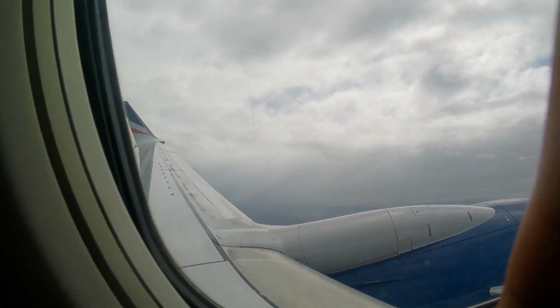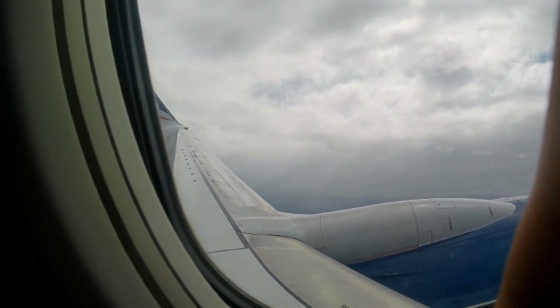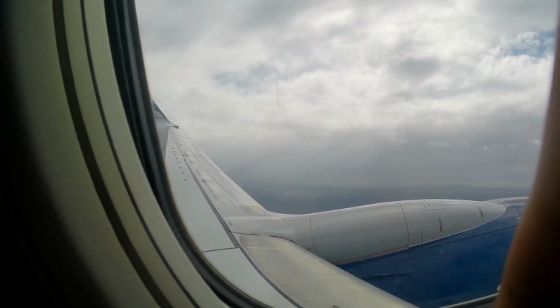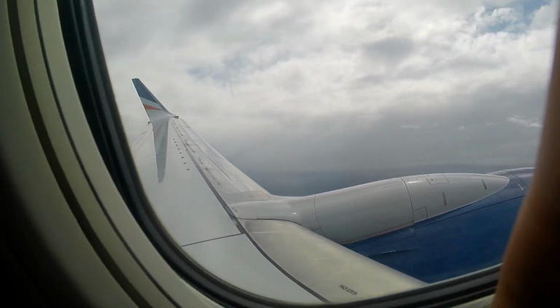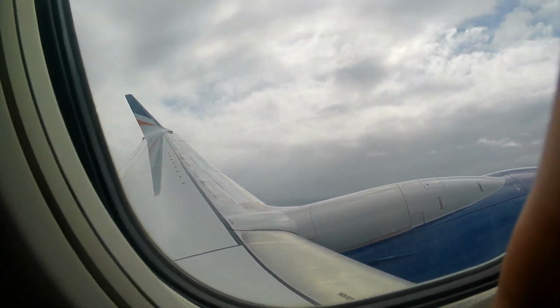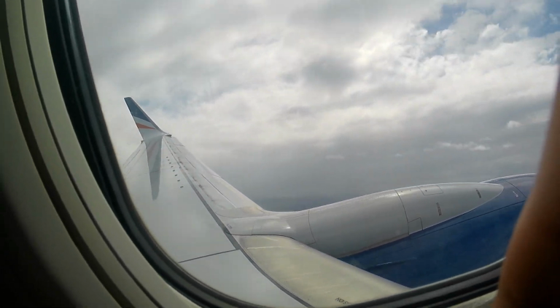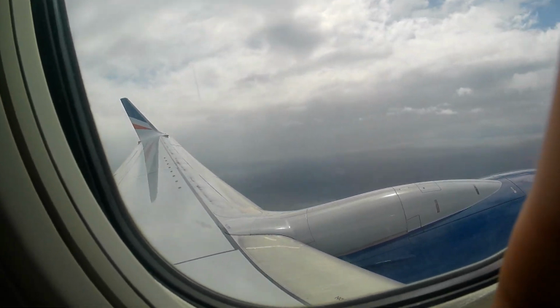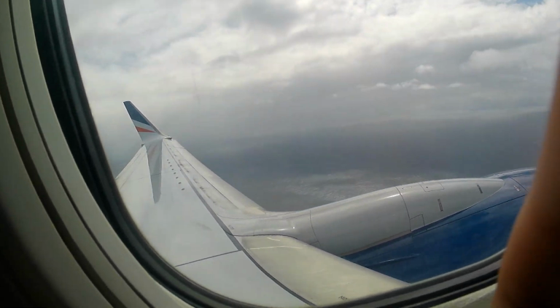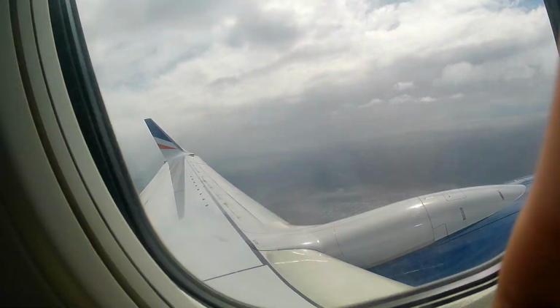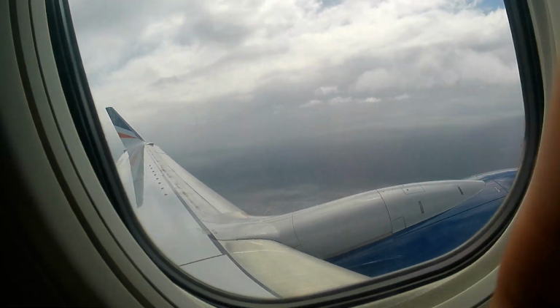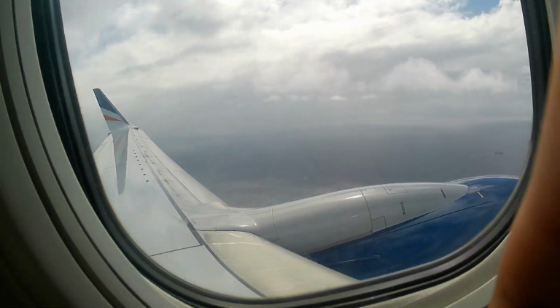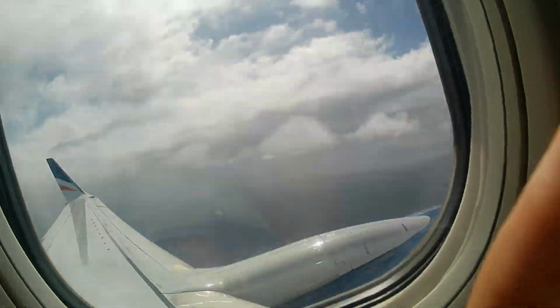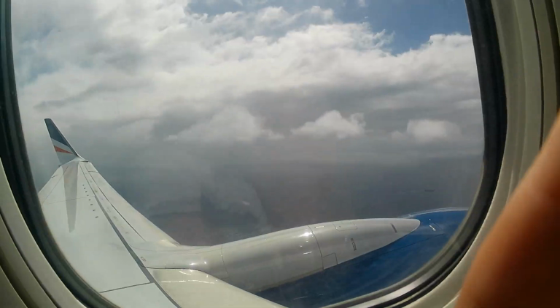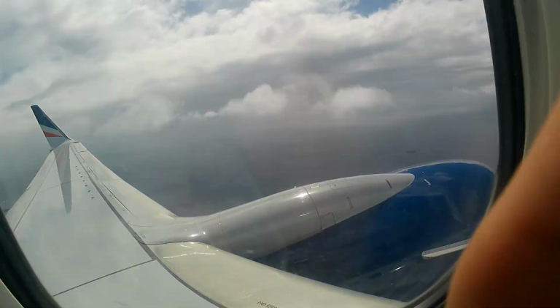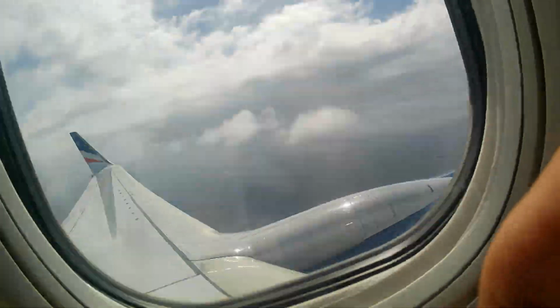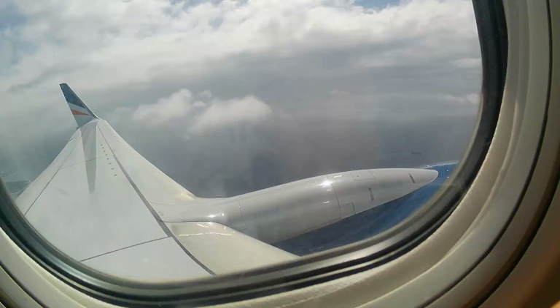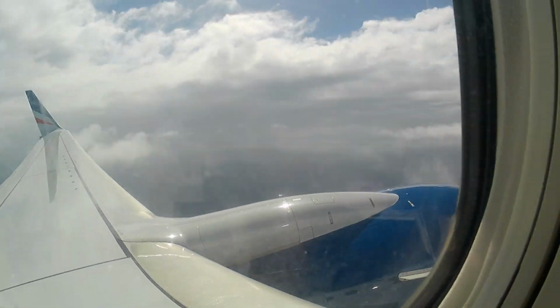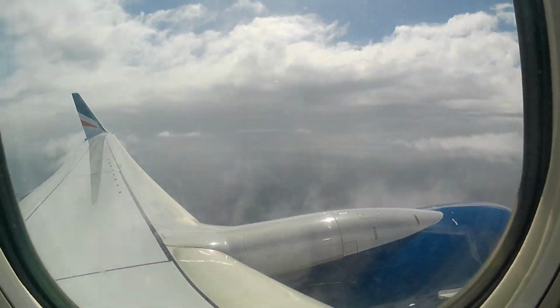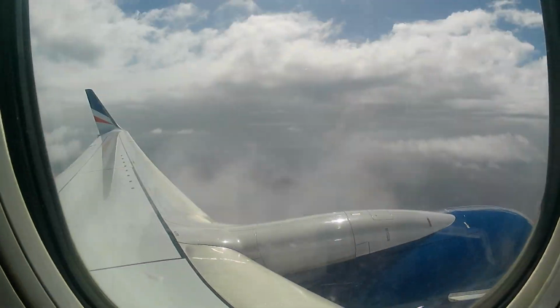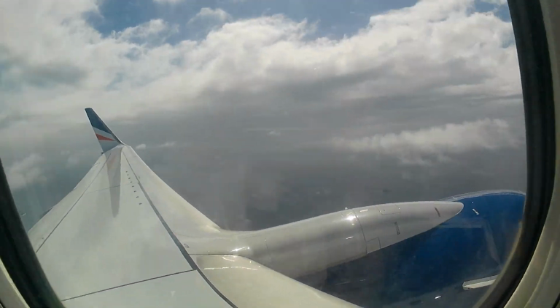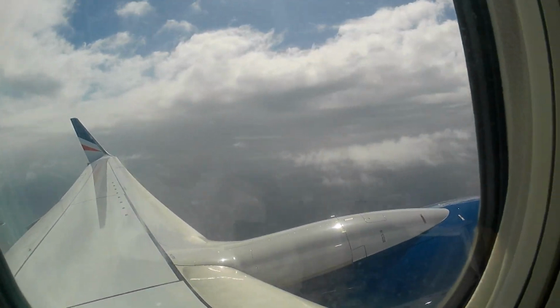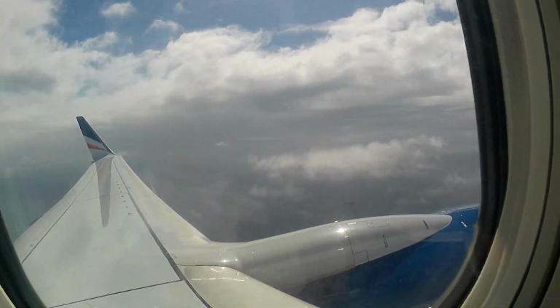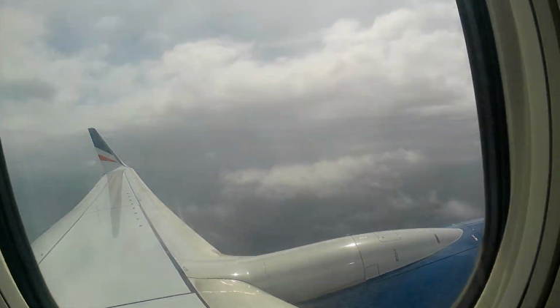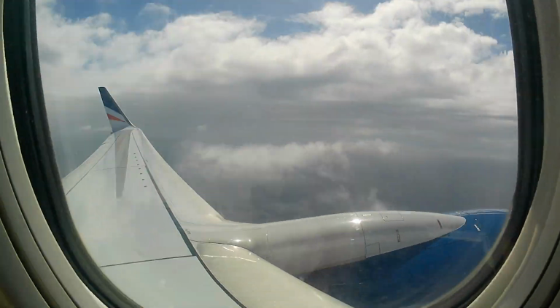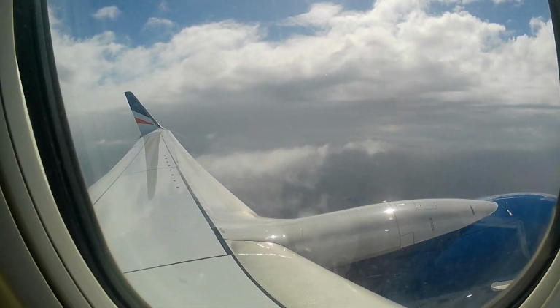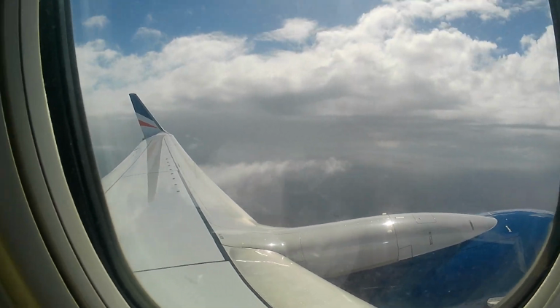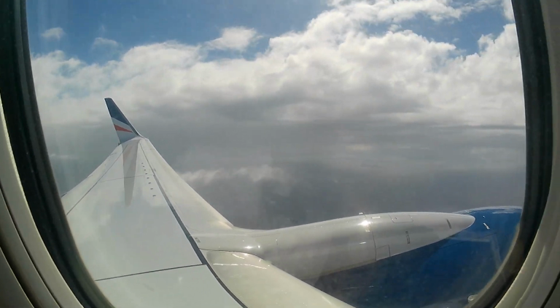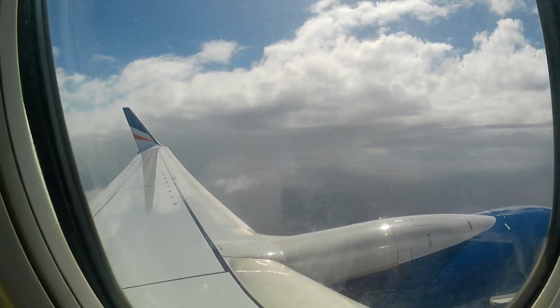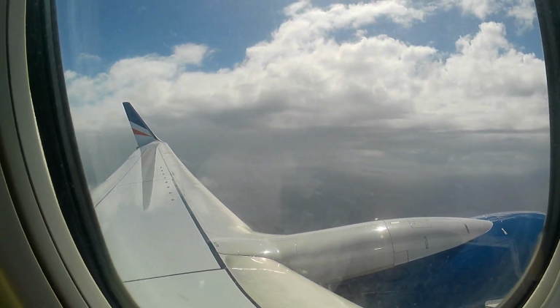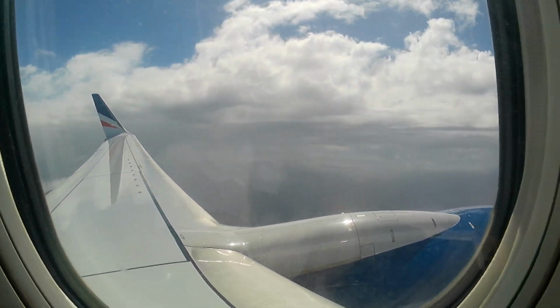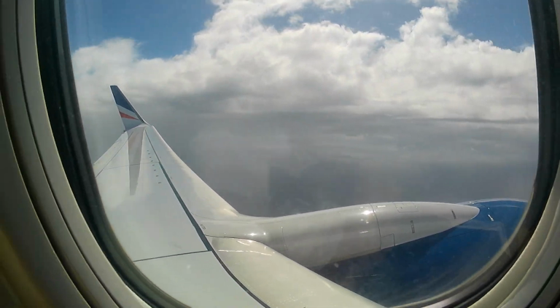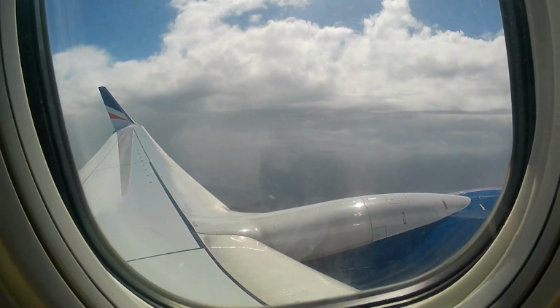Yay! We're finally in the air. I'm going to speed this up so I don't bore you guys. I'll see you when I land.